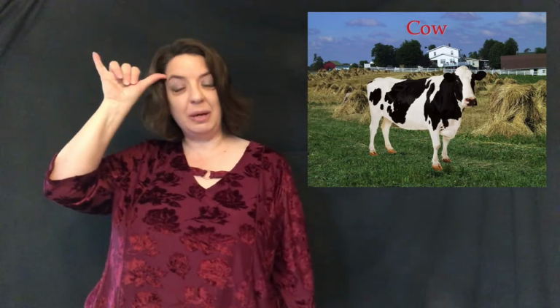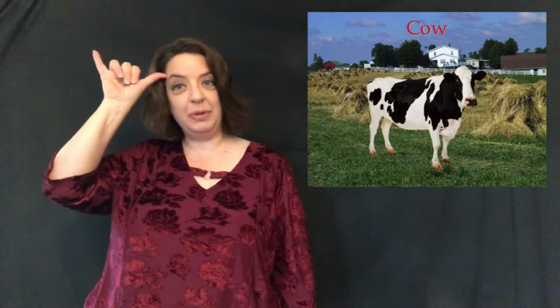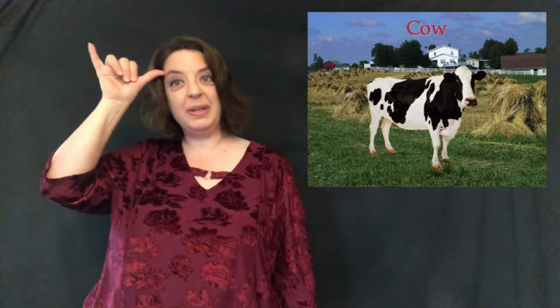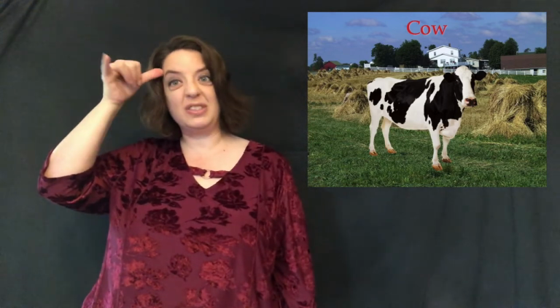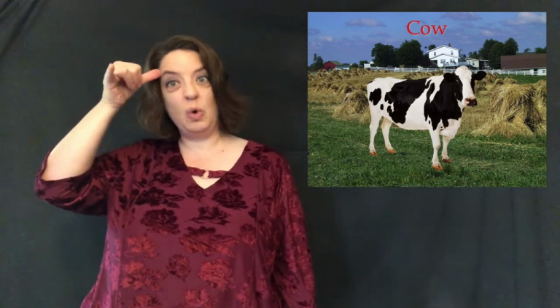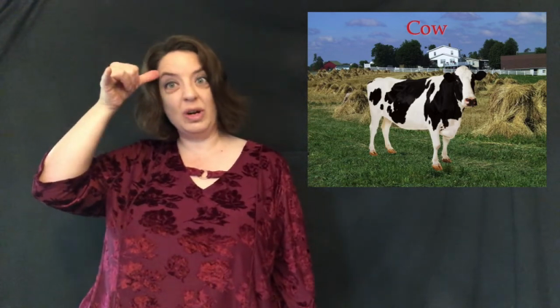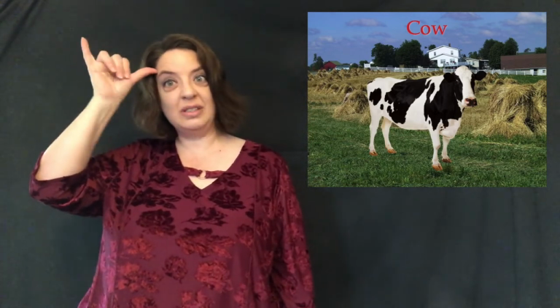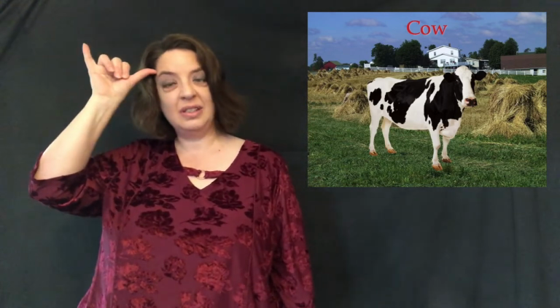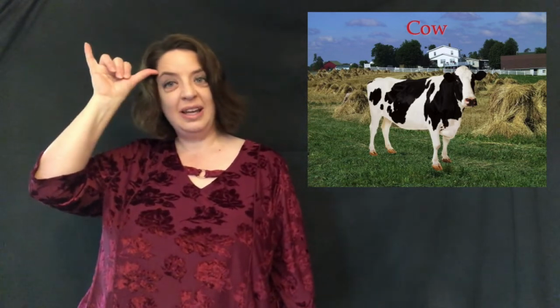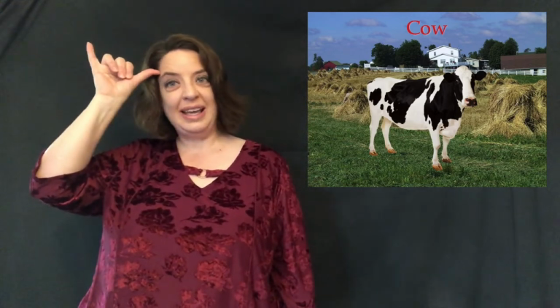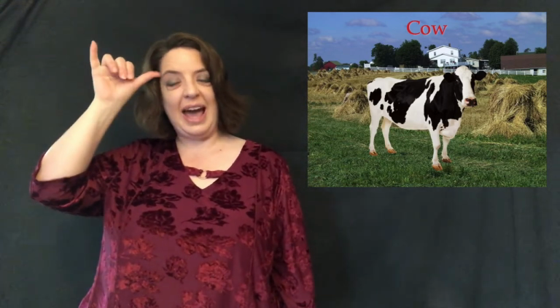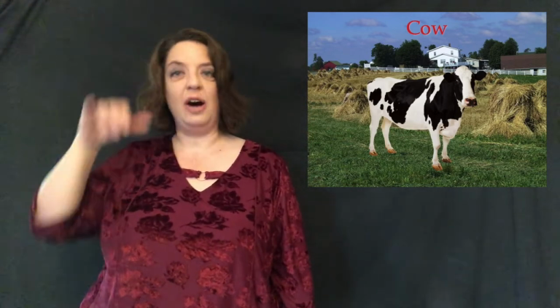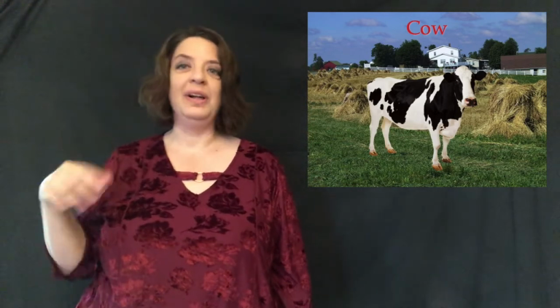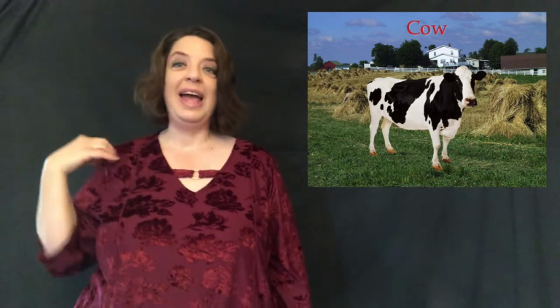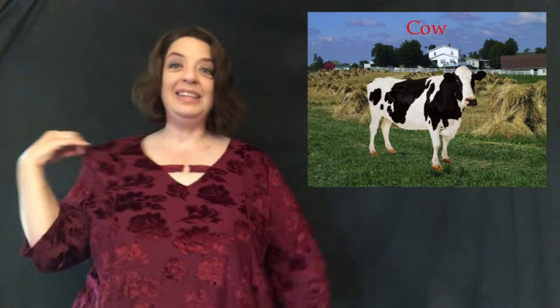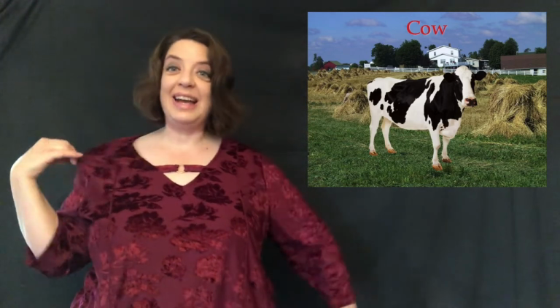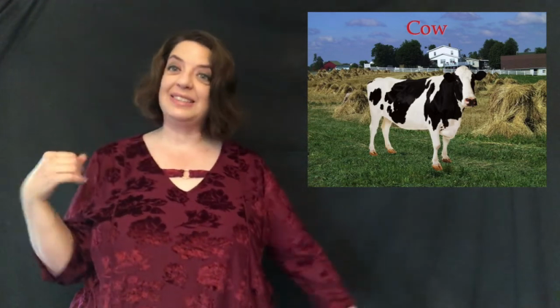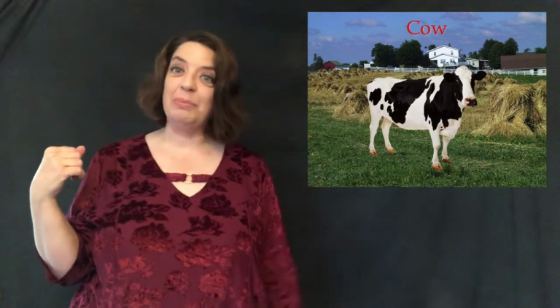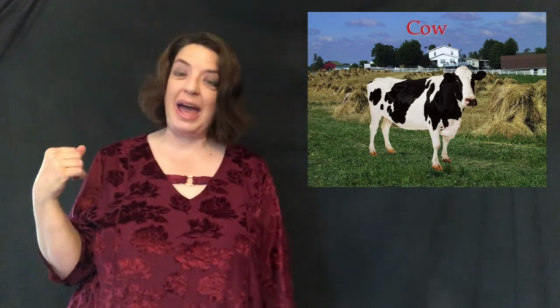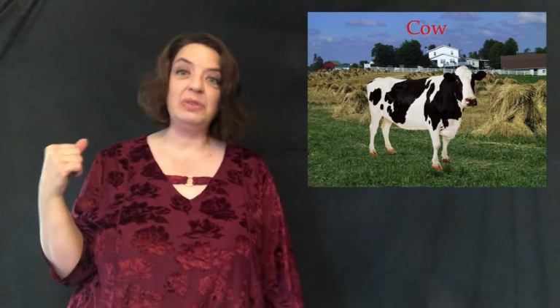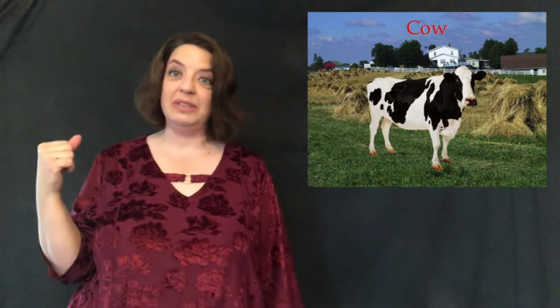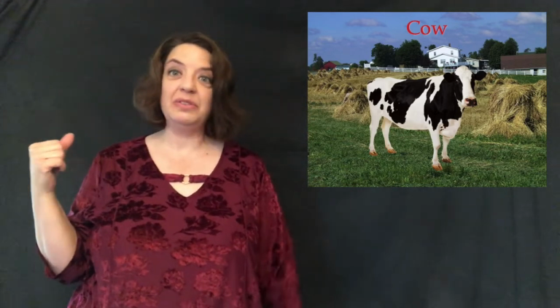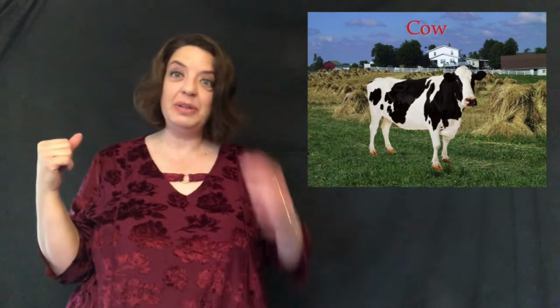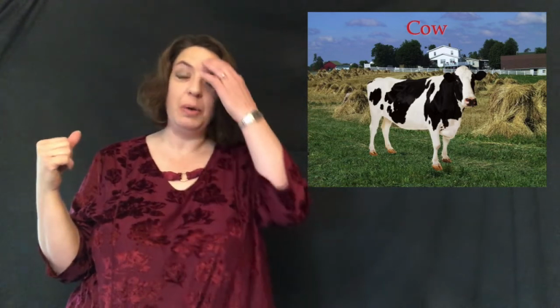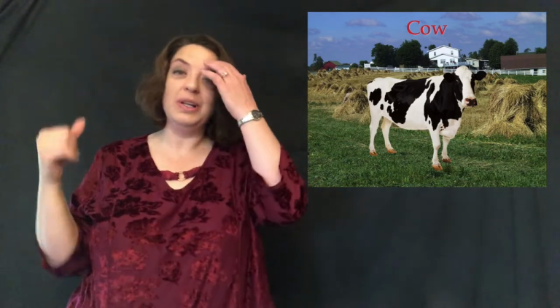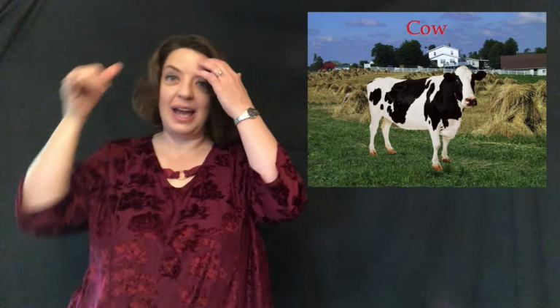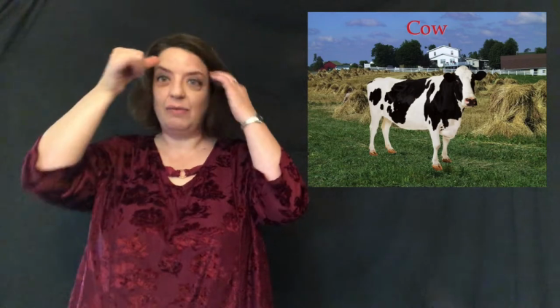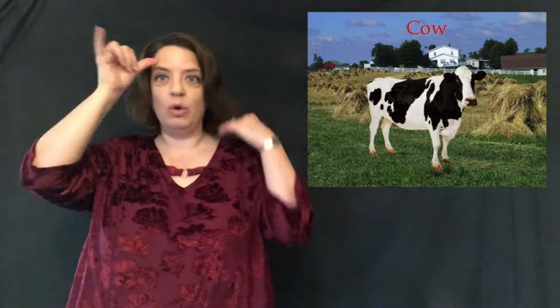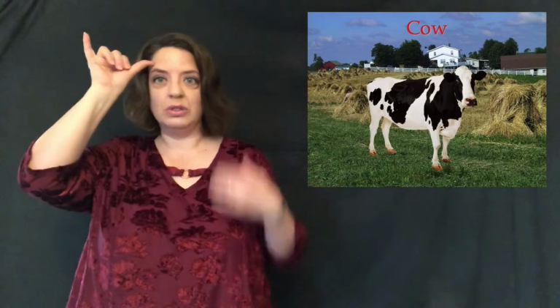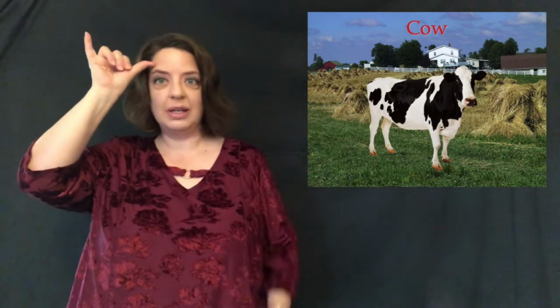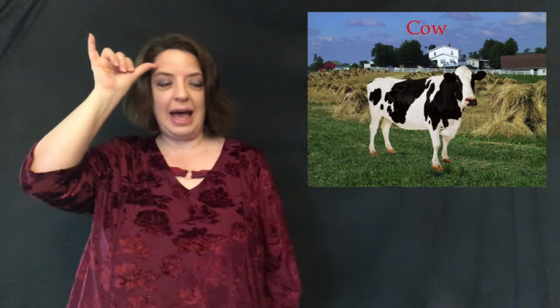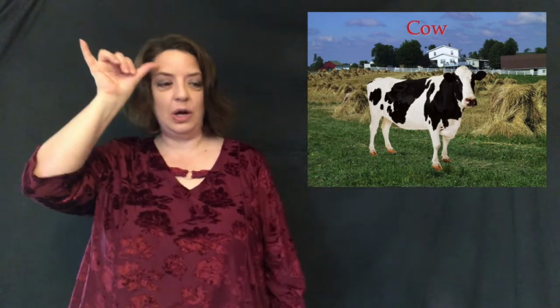Next we're going to talk about cows. 'Cow' is a Y handshape, palm out, at your temple — because of the horns: cow. And yes, some cows, even the female ones, have horns.